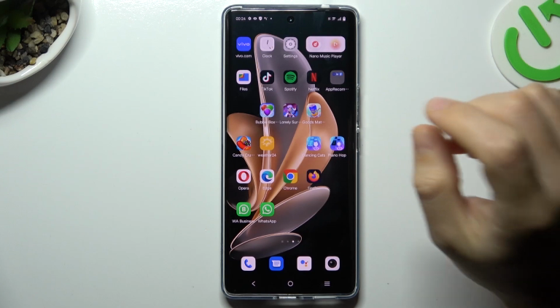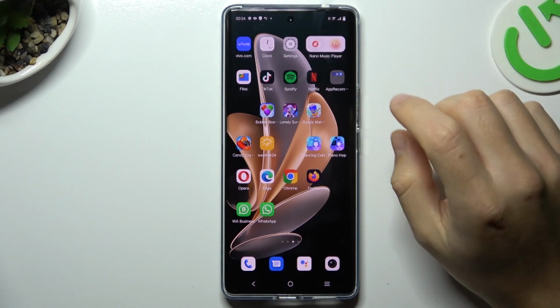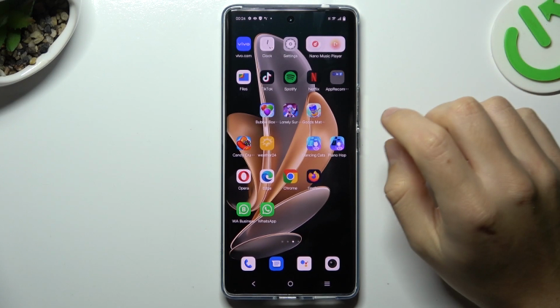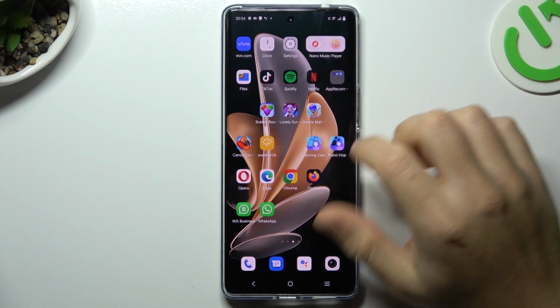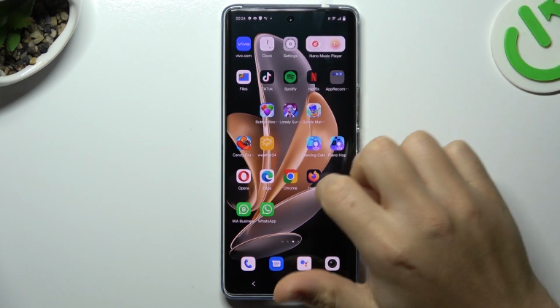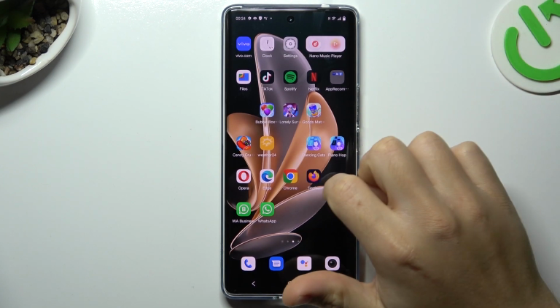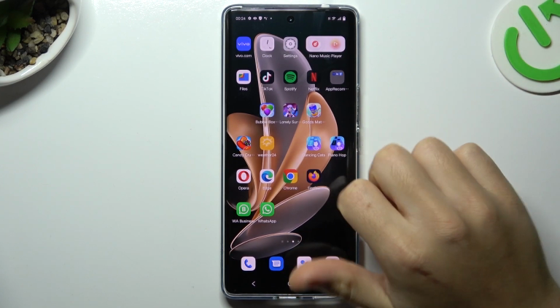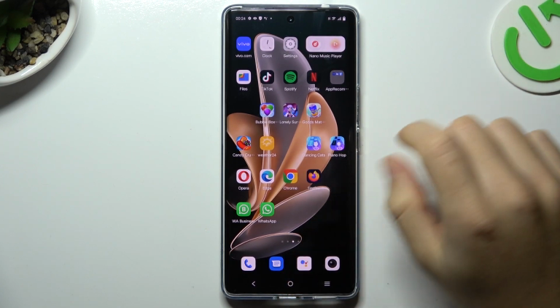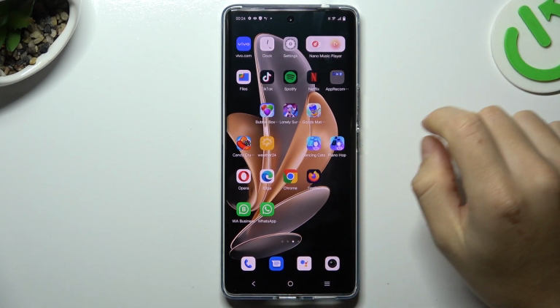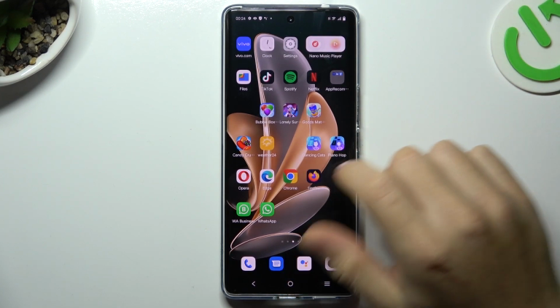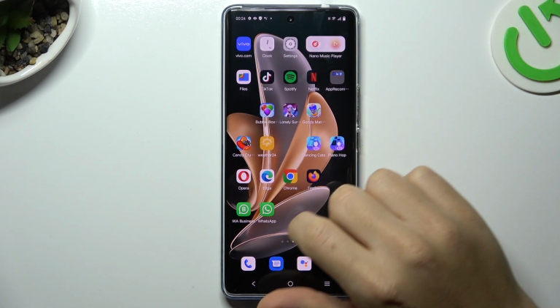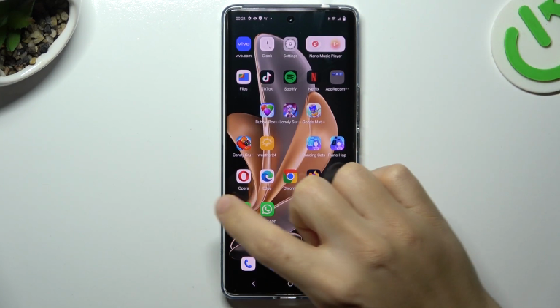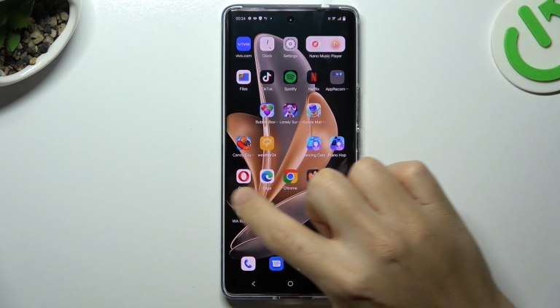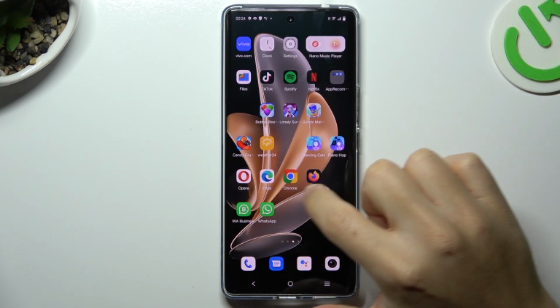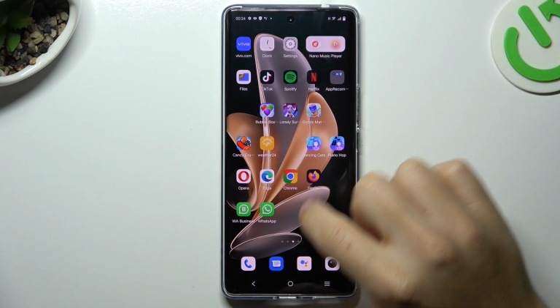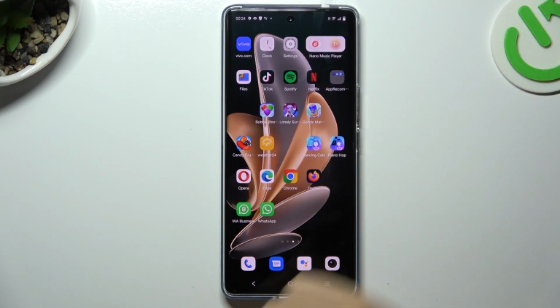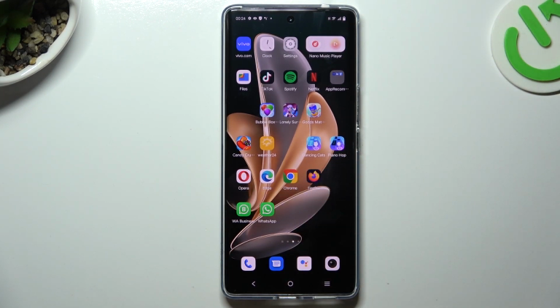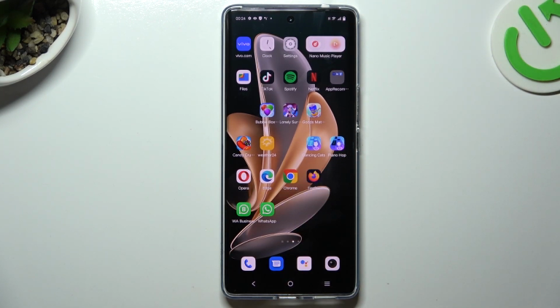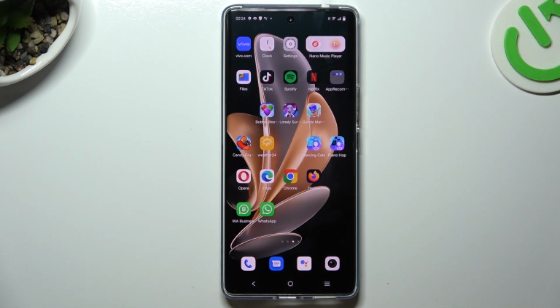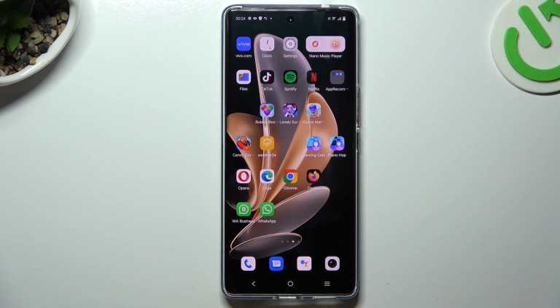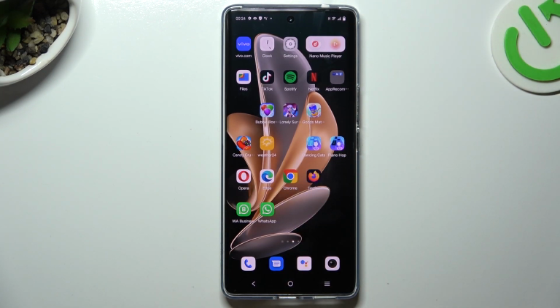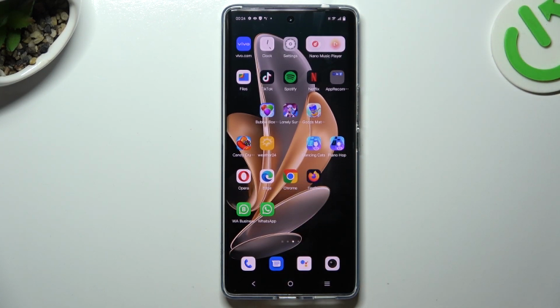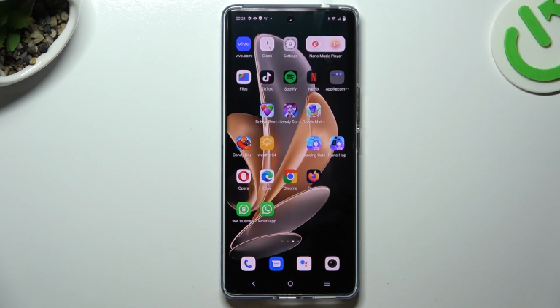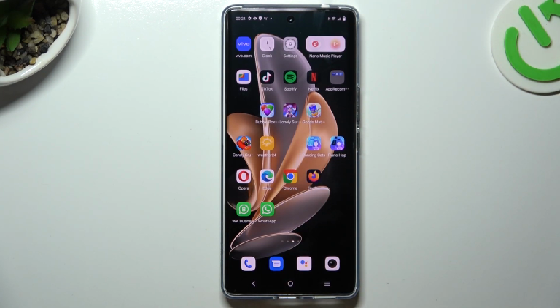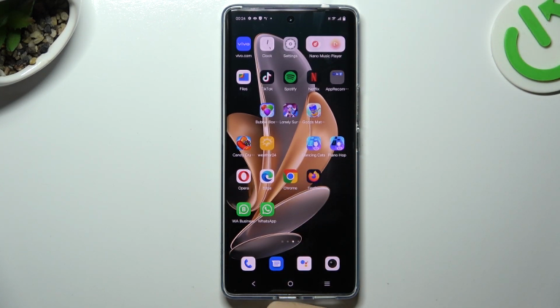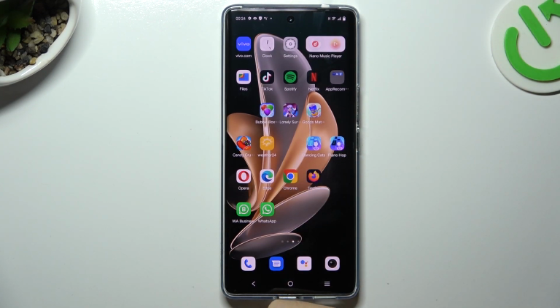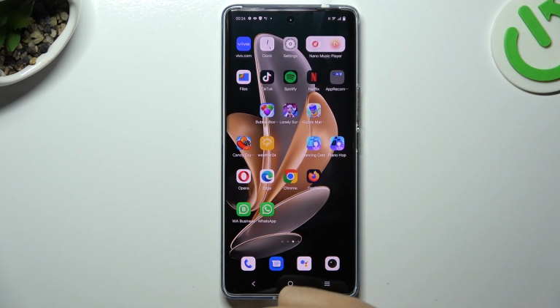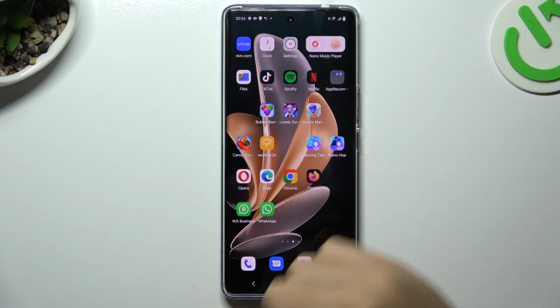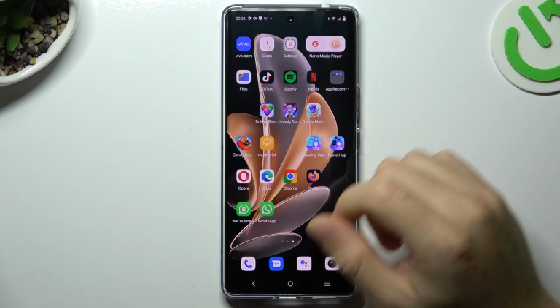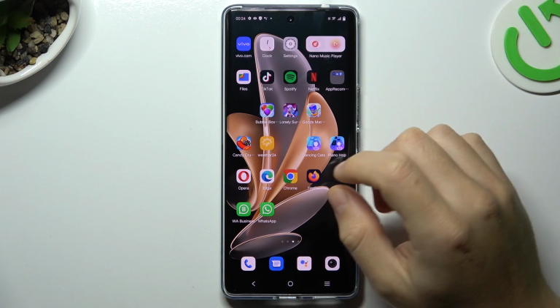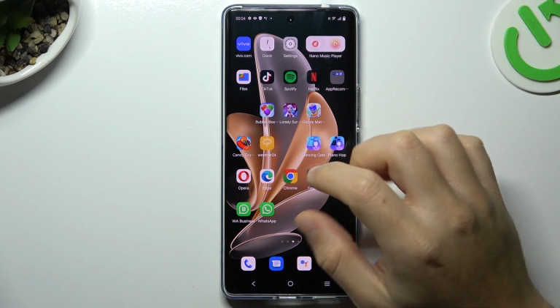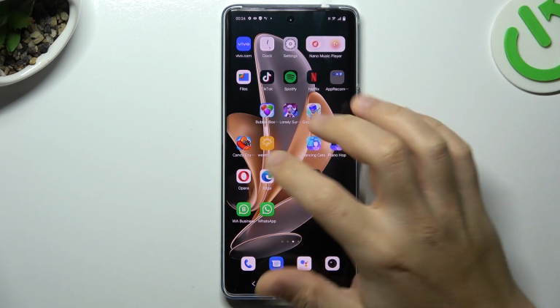Hello guys, today I'm going to show you how you can enable incognito mode in the most popular browsers on the Amphivo T2 Pro.